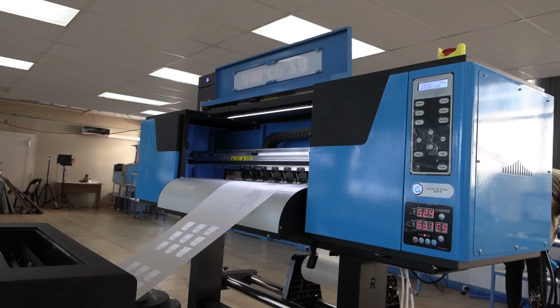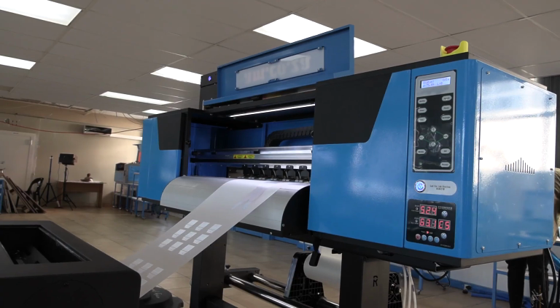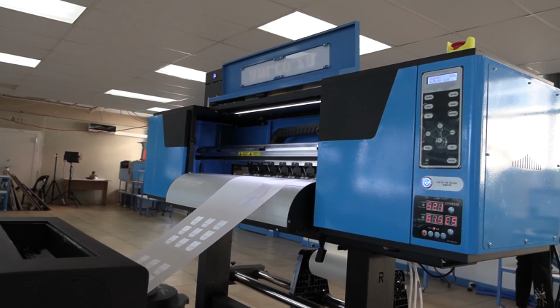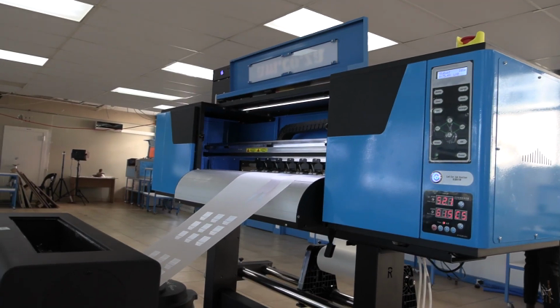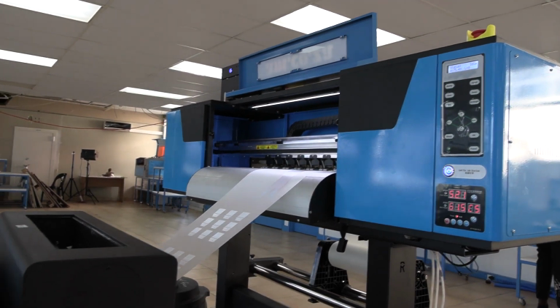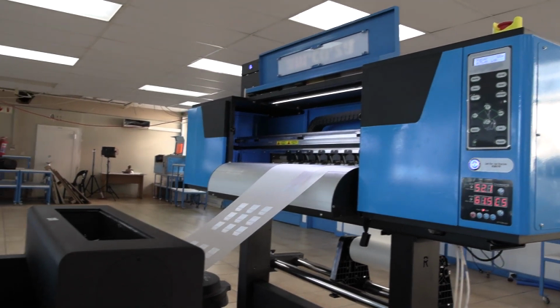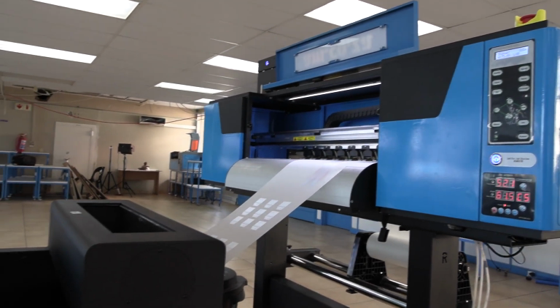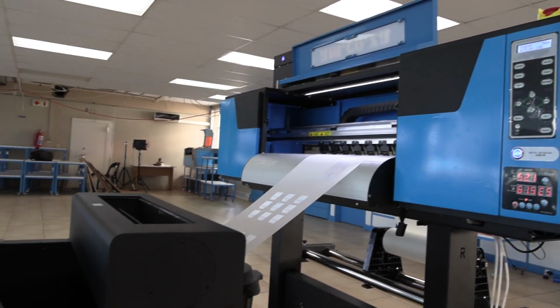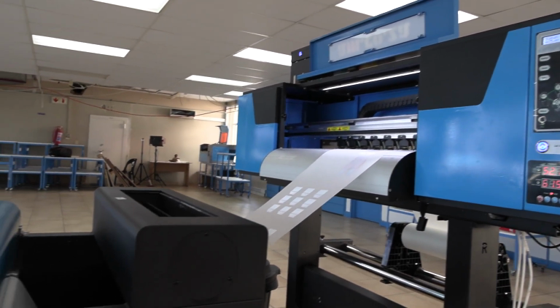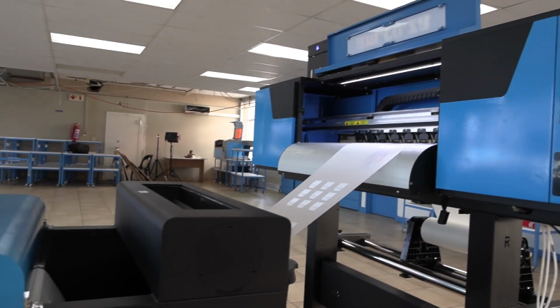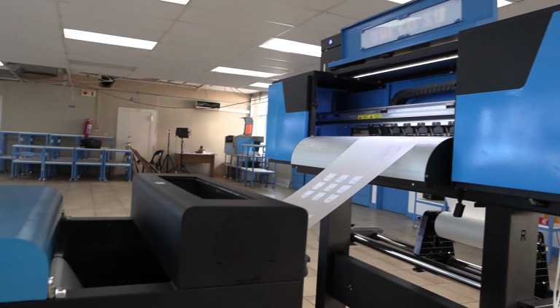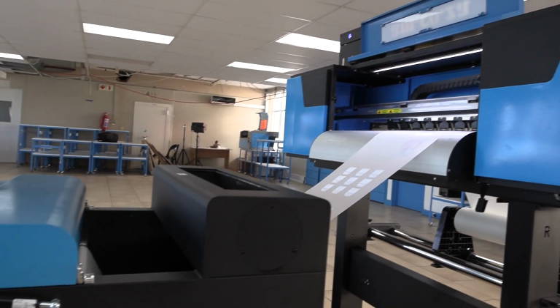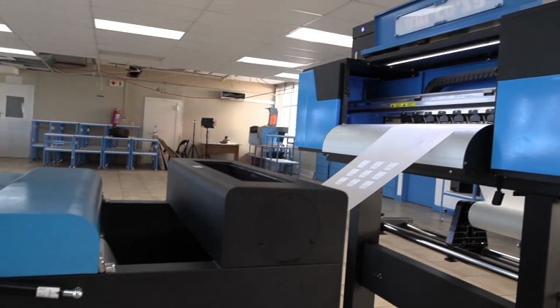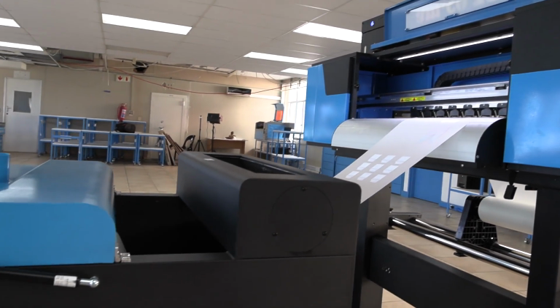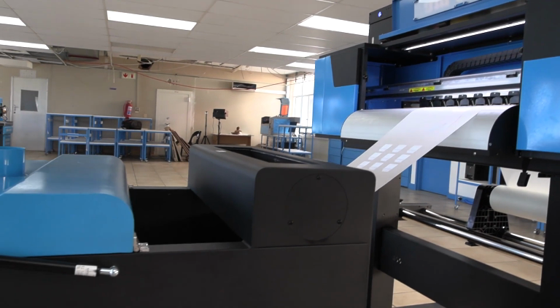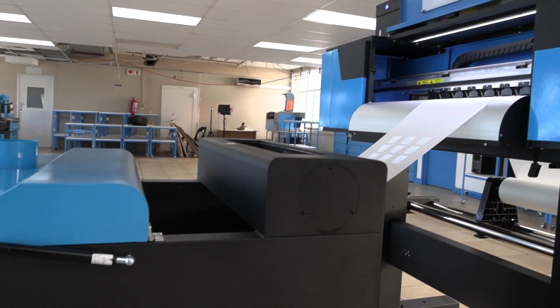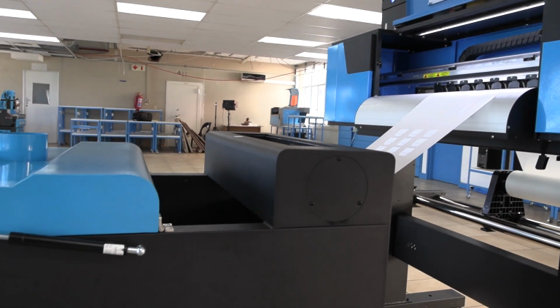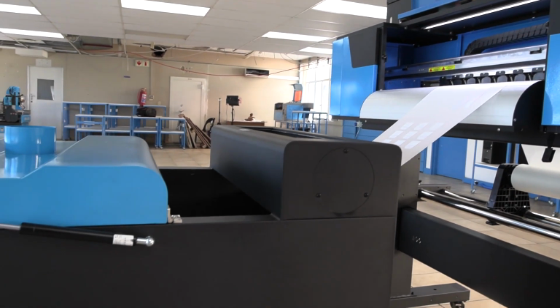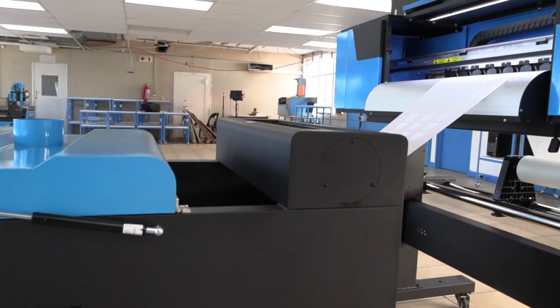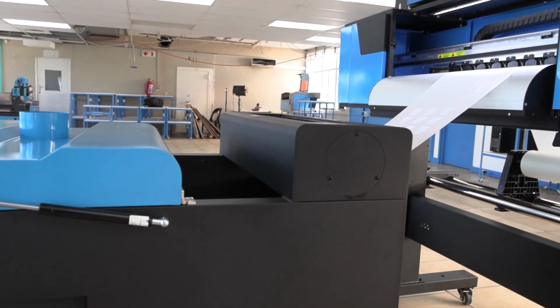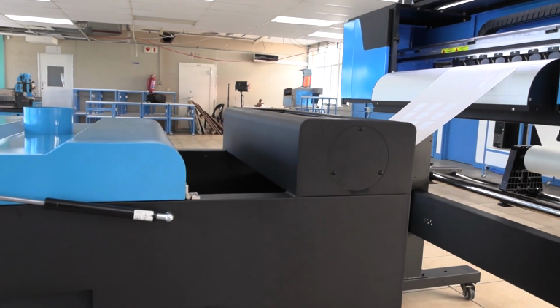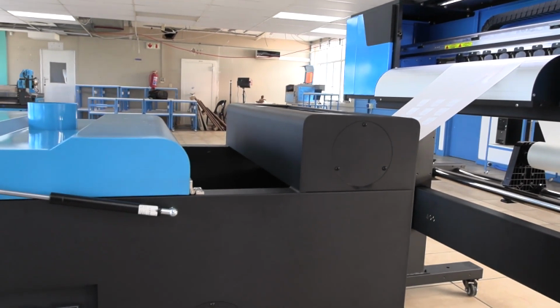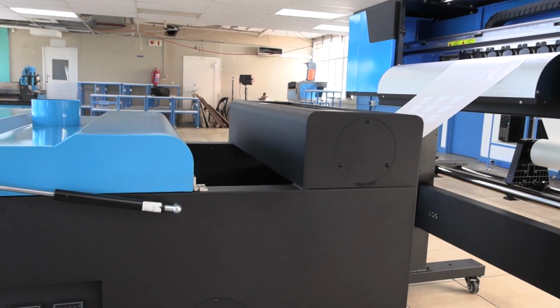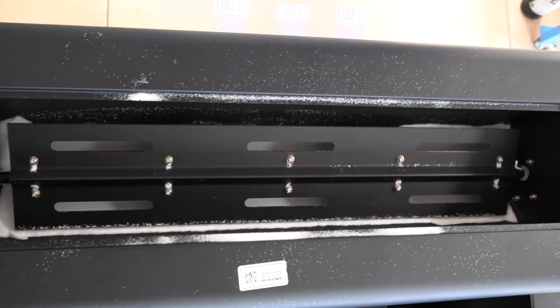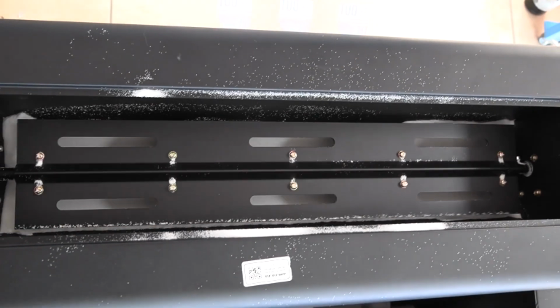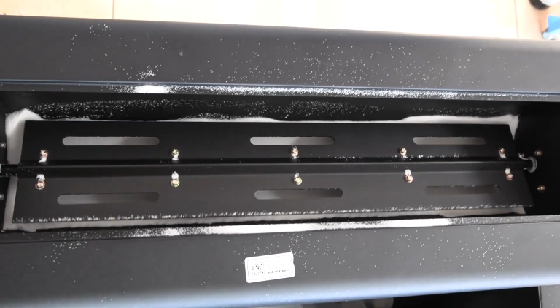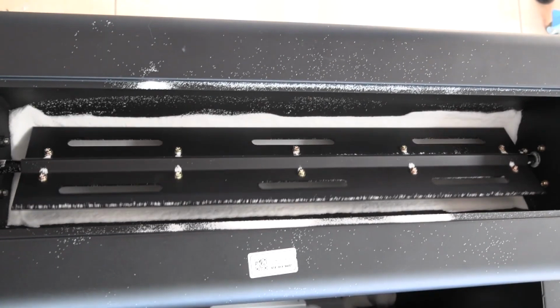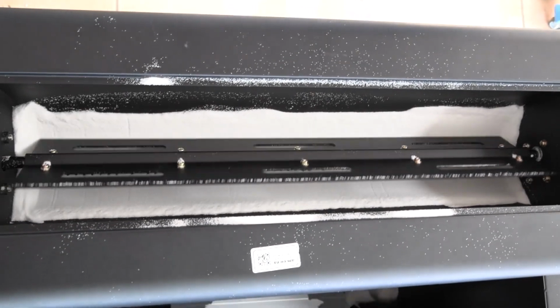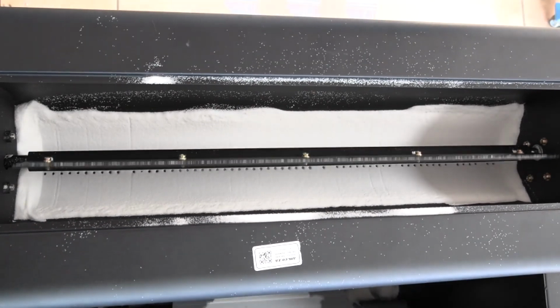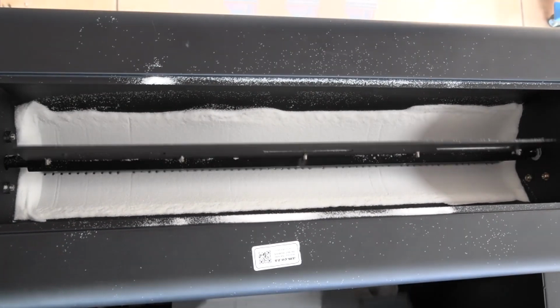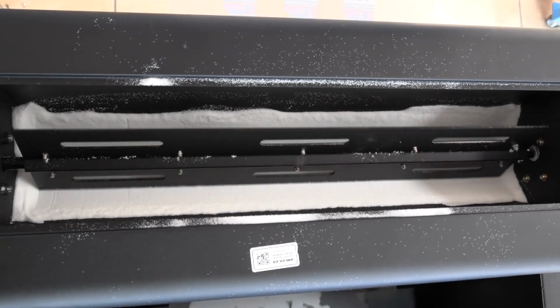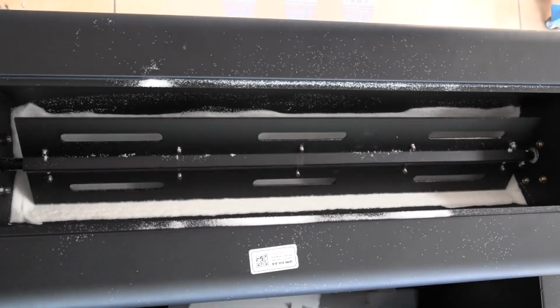Then the film goes through the shaker unit where powder is evenly spread over the white ink, and all the excess powder is shaken off.